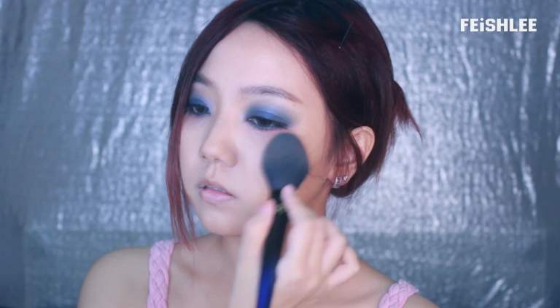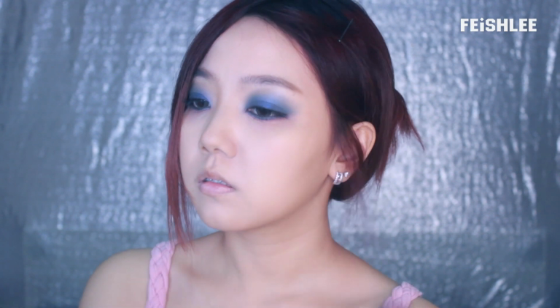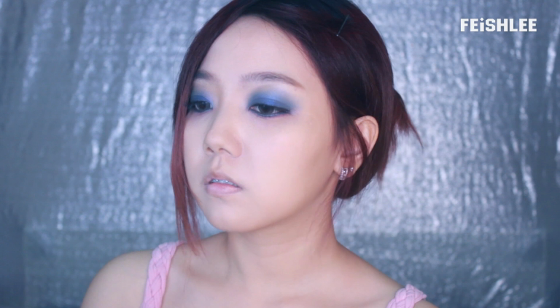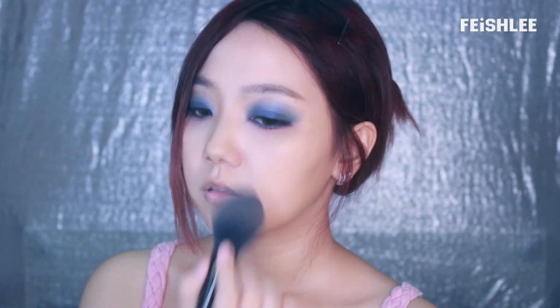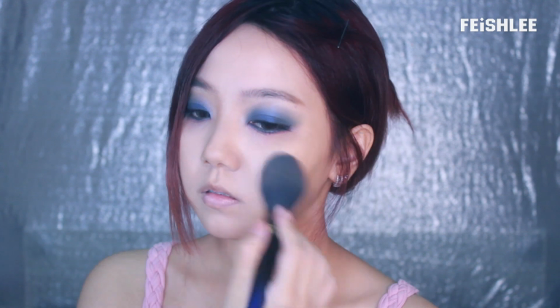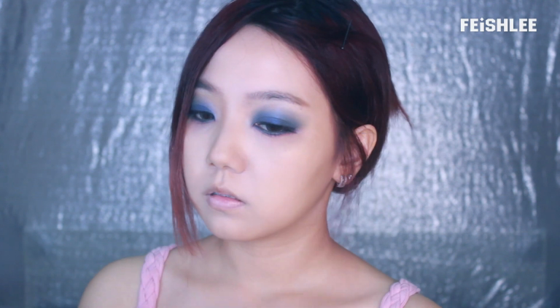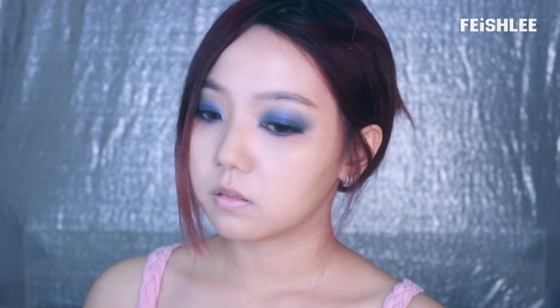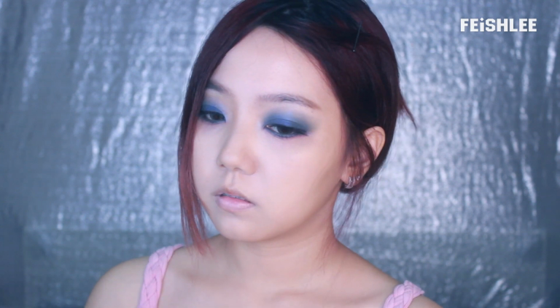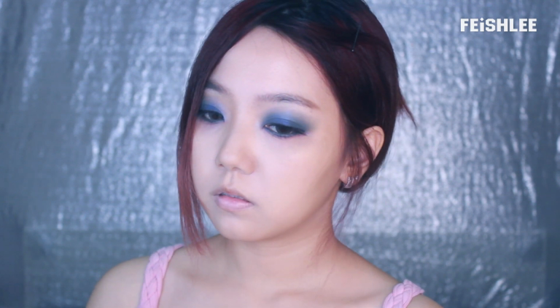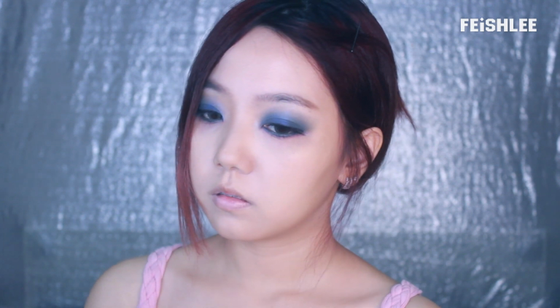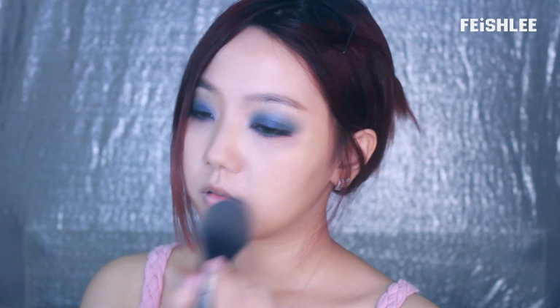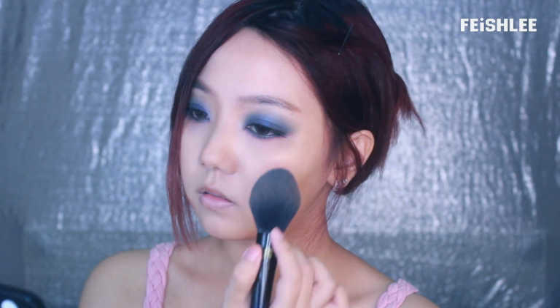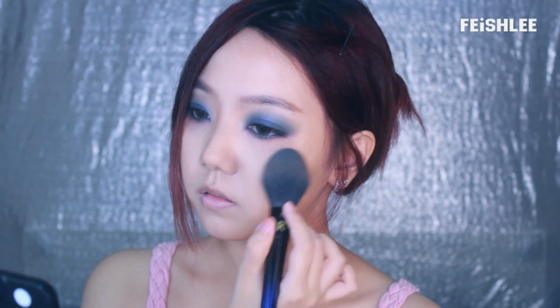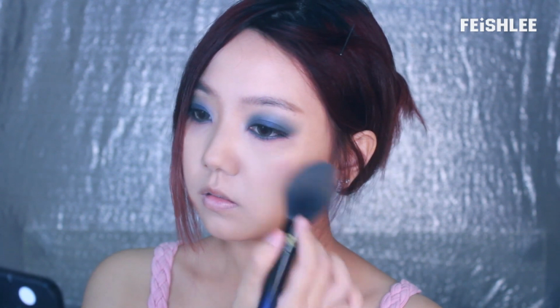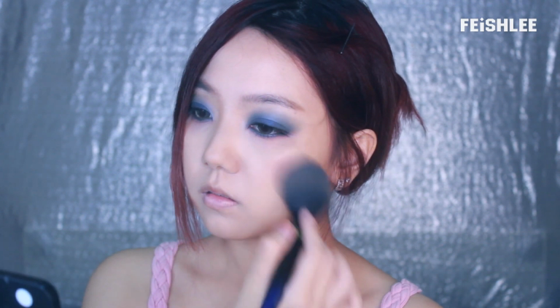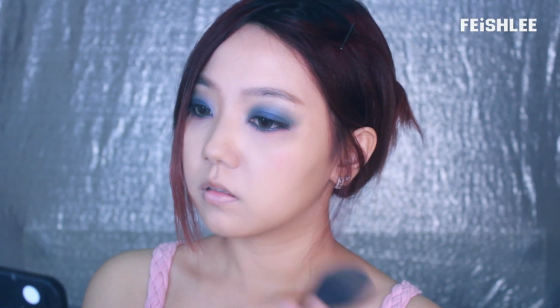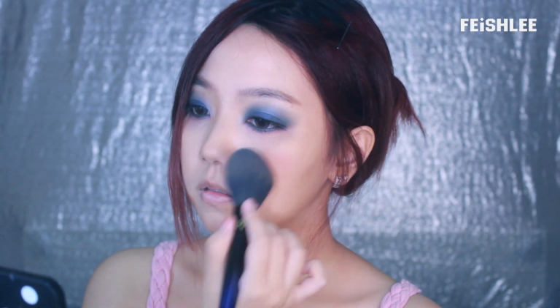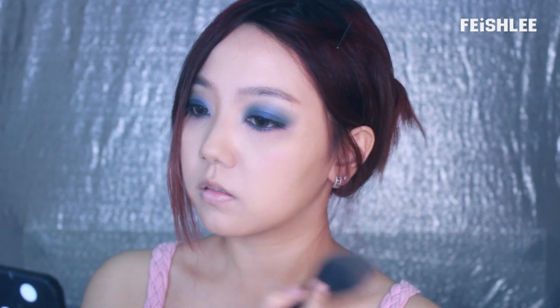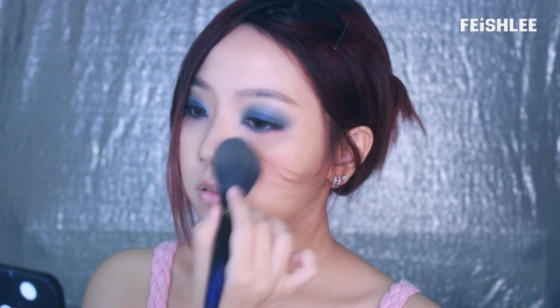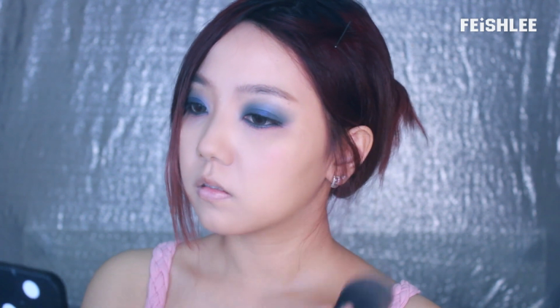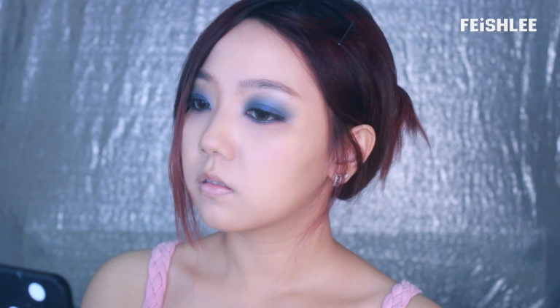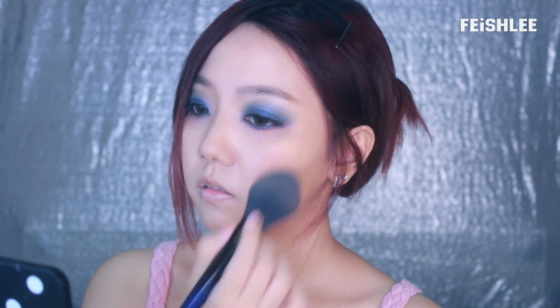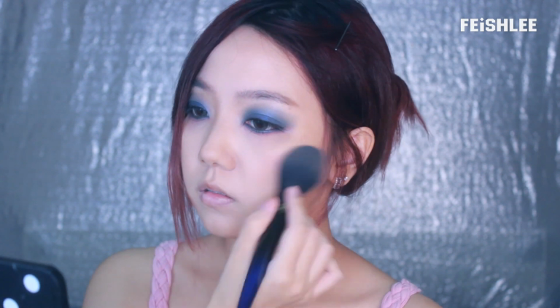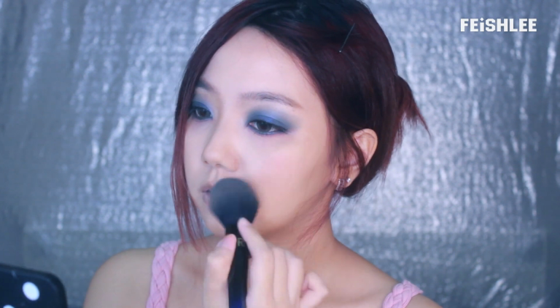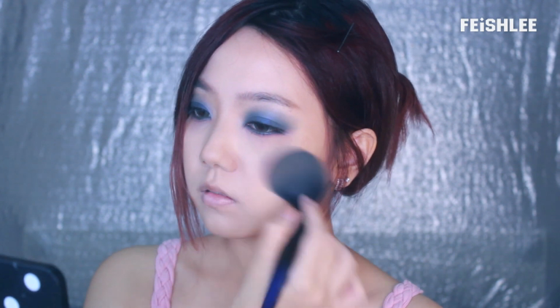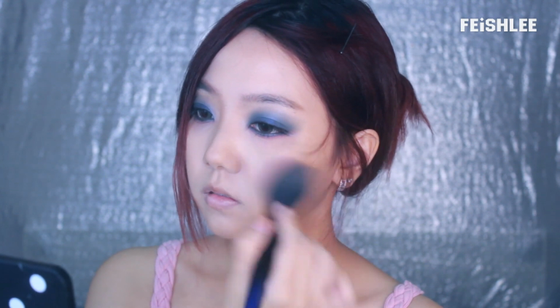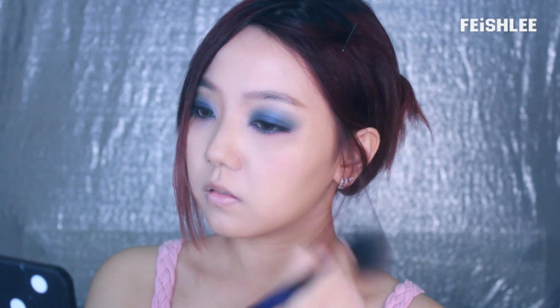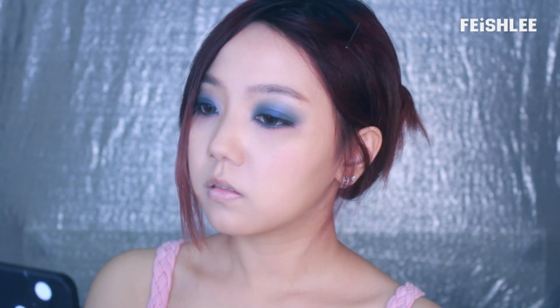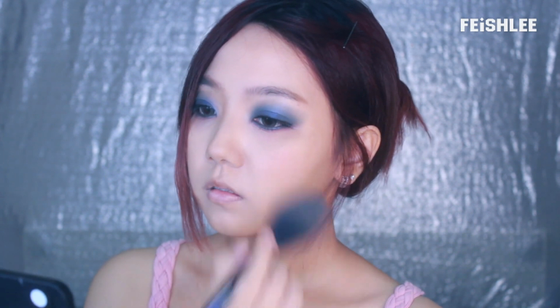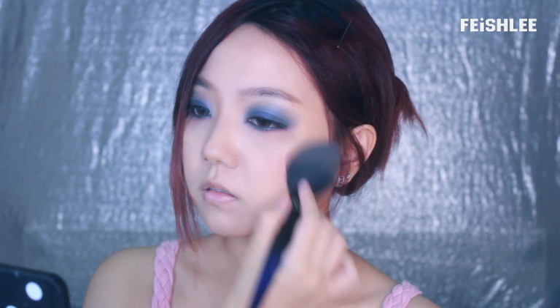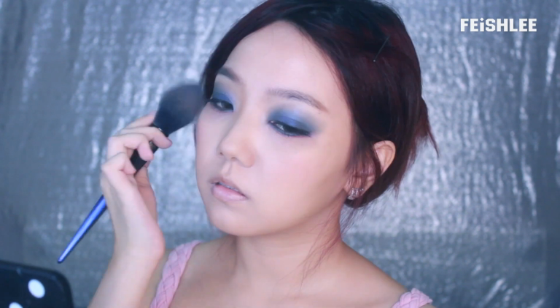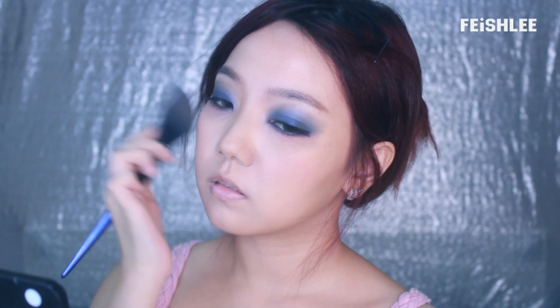I'm going to apply a blush onto my cheeks, and I'm just going to swipe it lightly to give it a little bit of color.